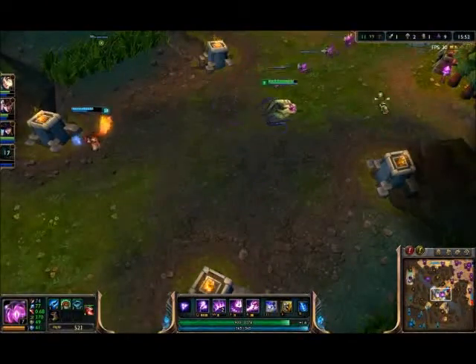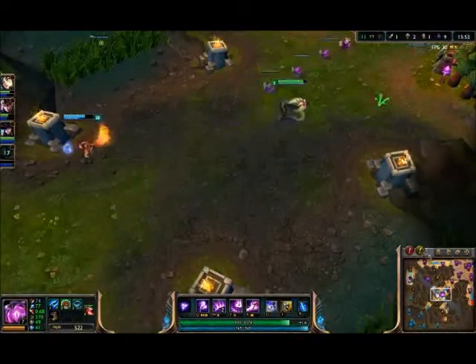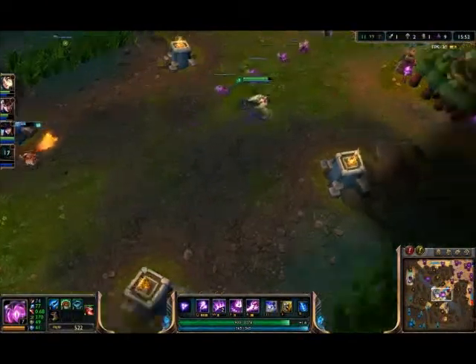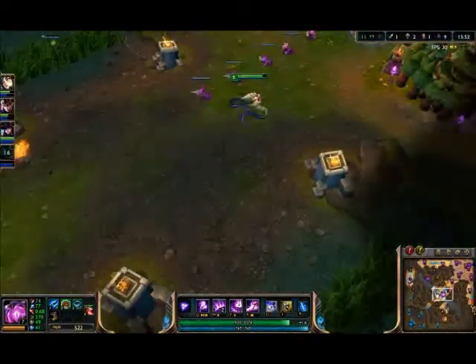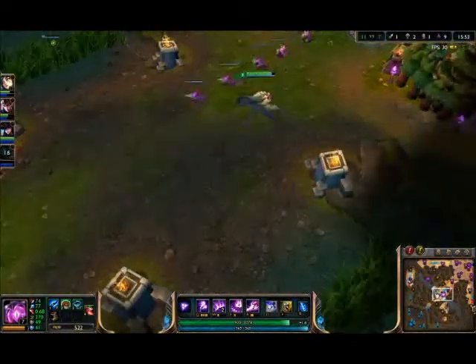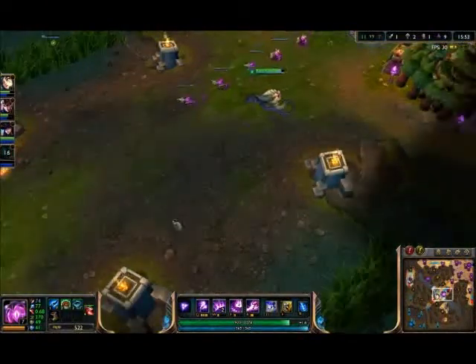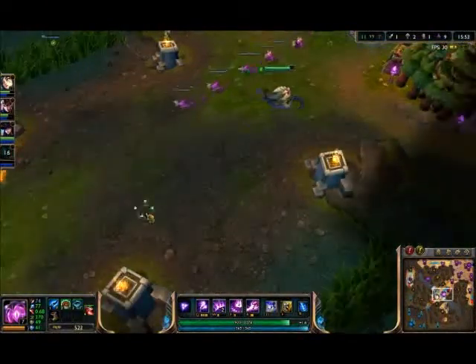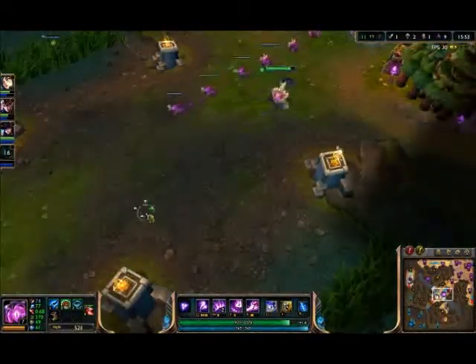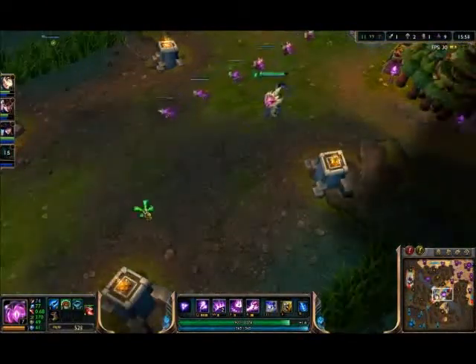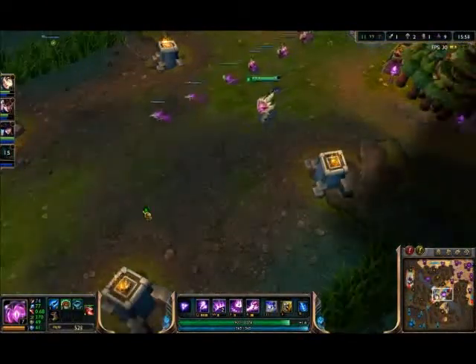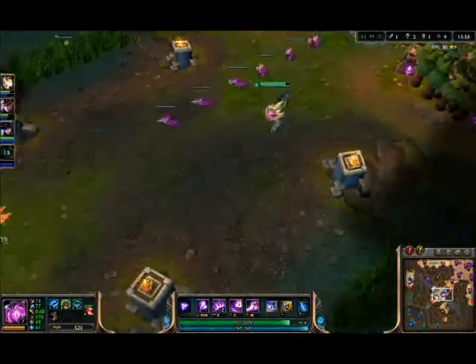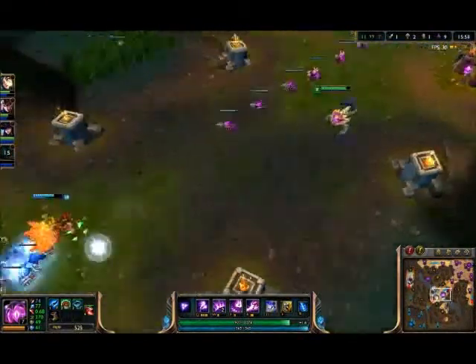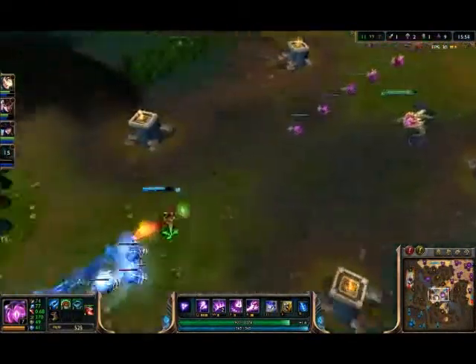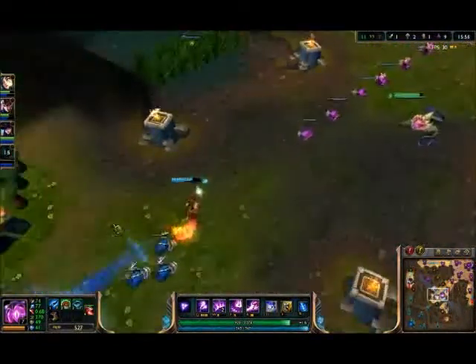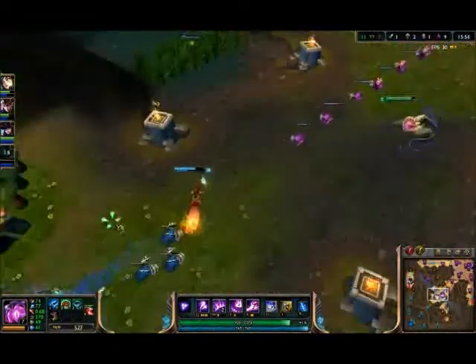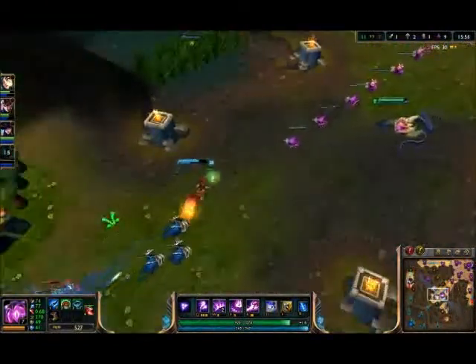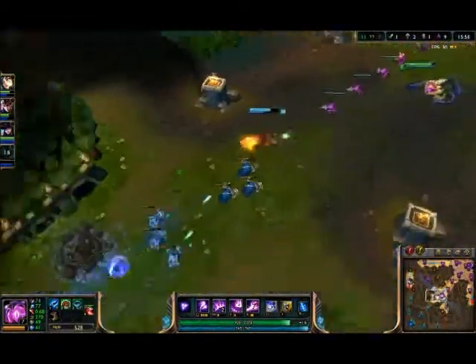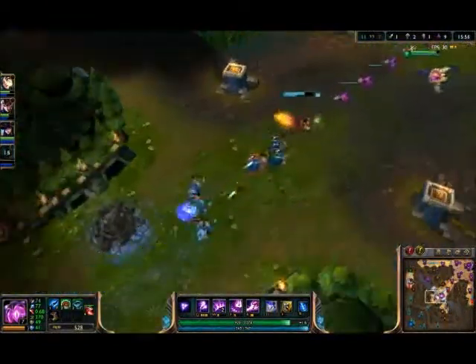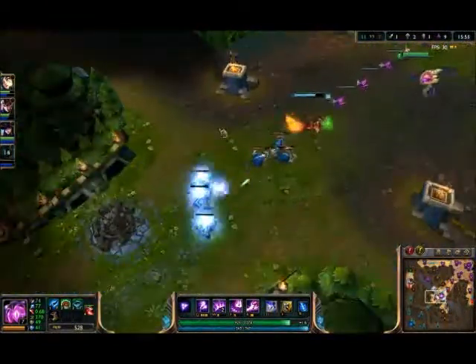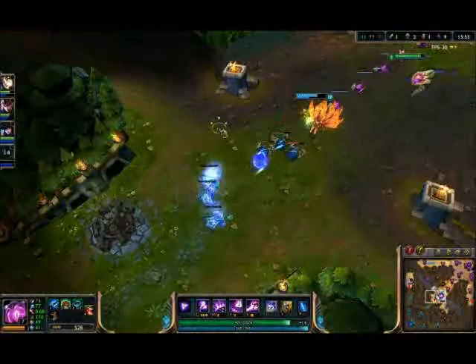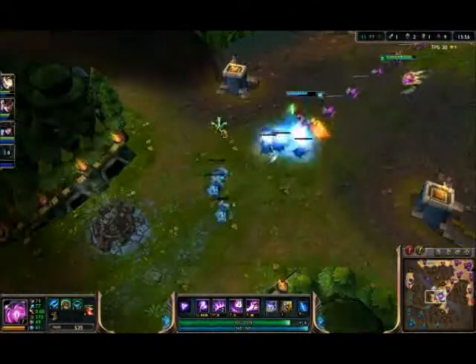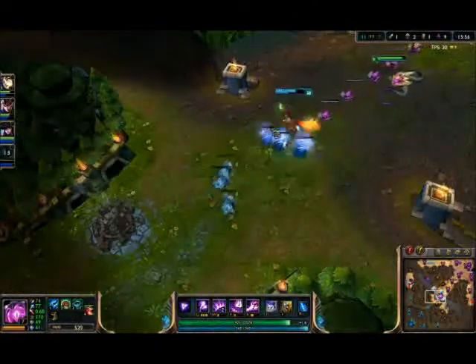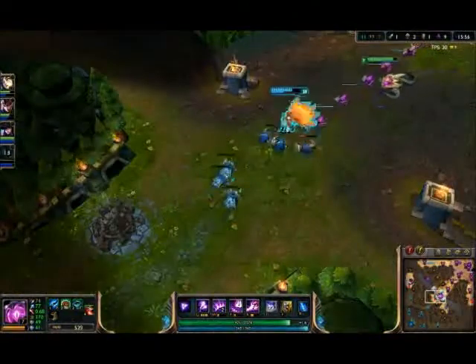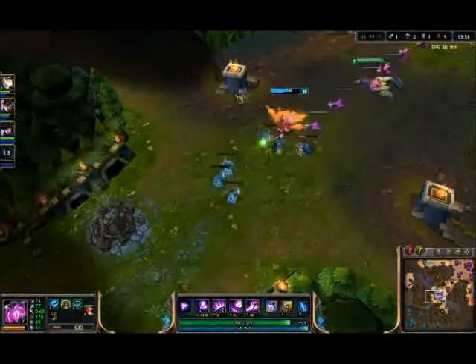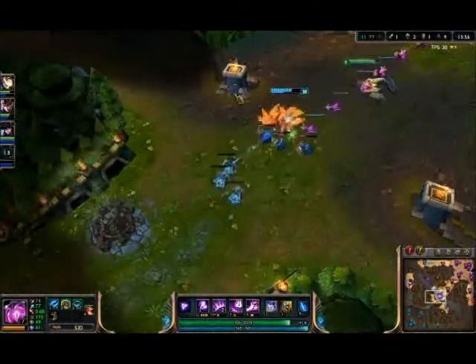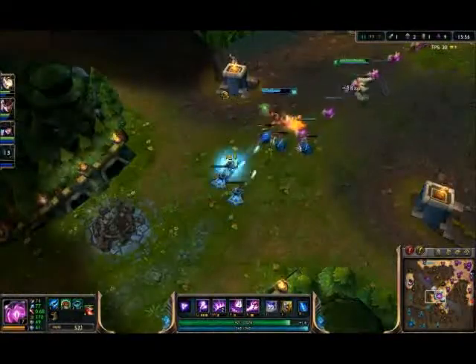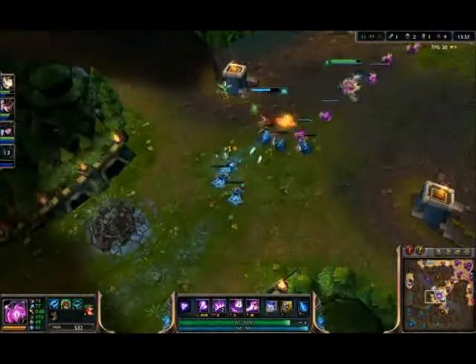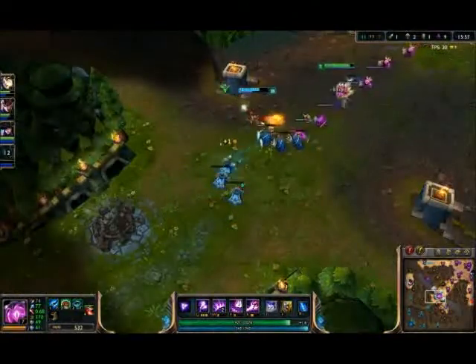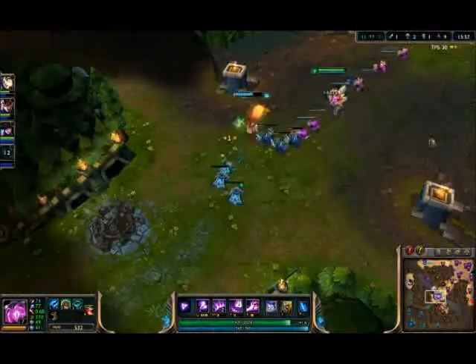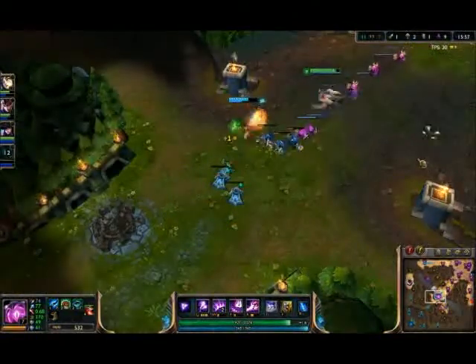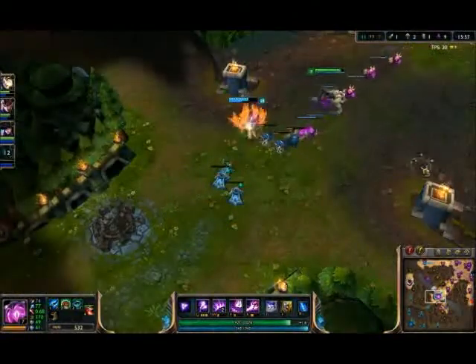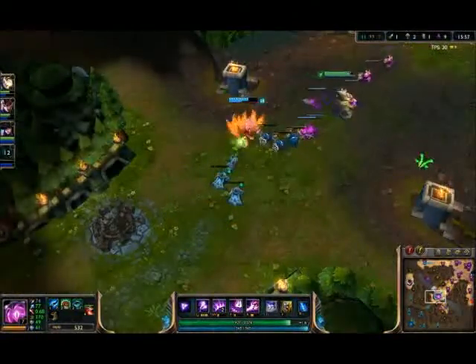Plans are to push off the bot lane, which Cait seems to have, and then group.